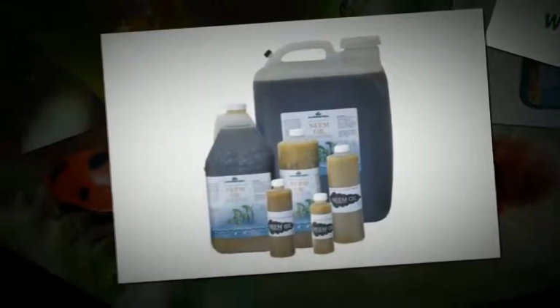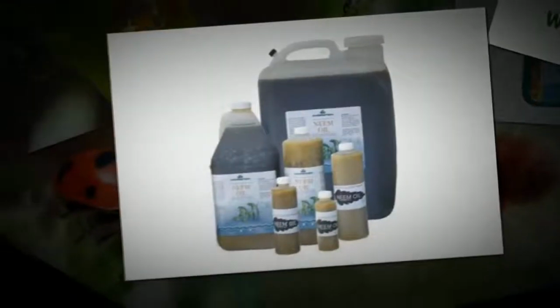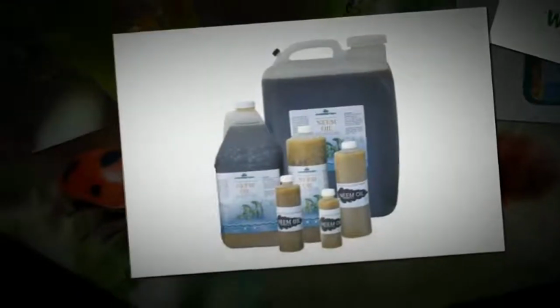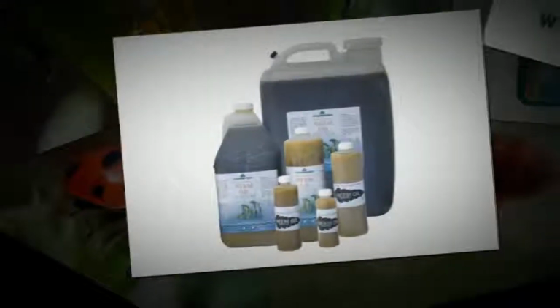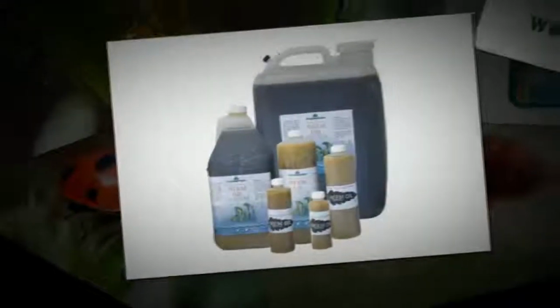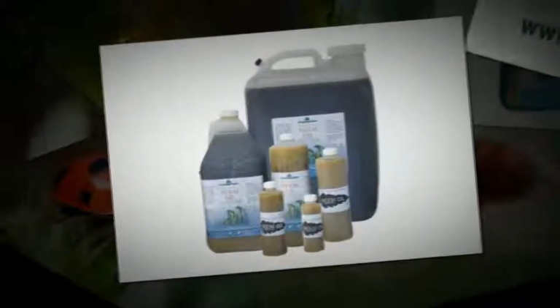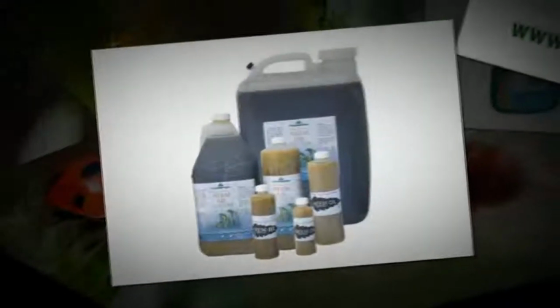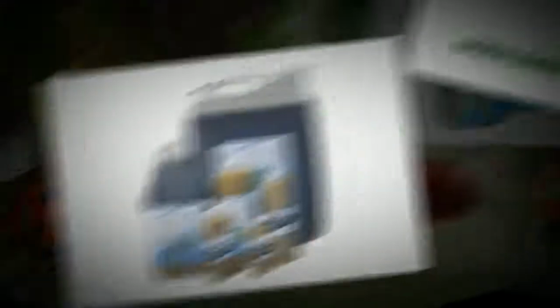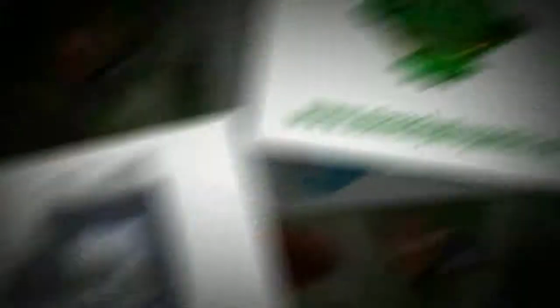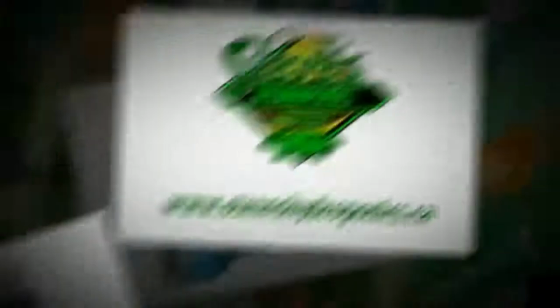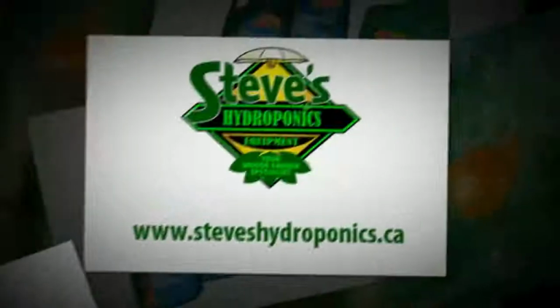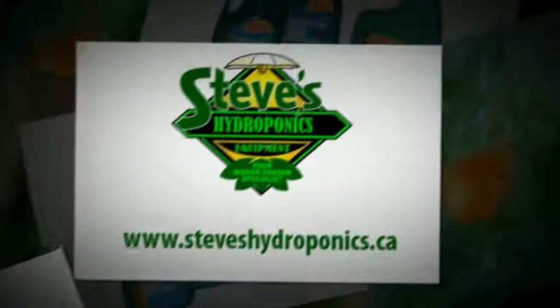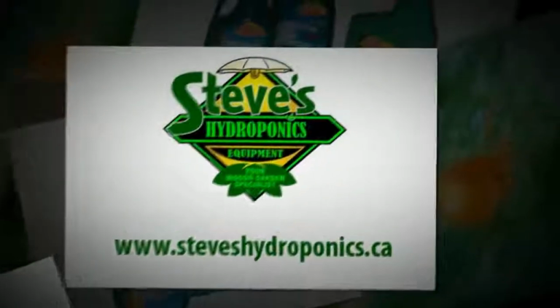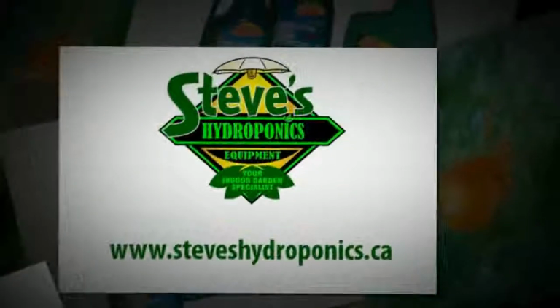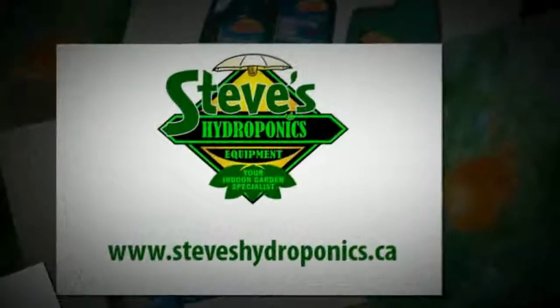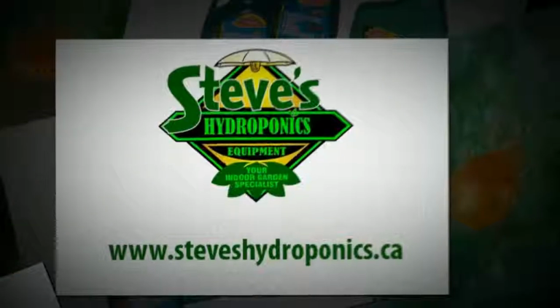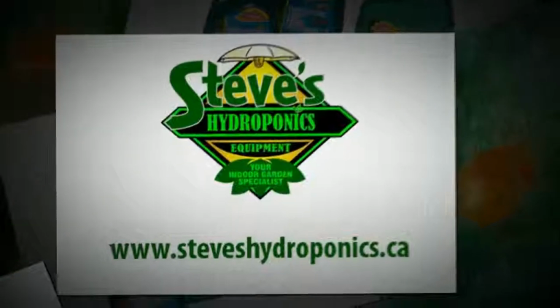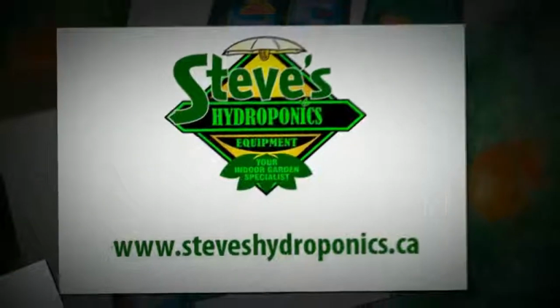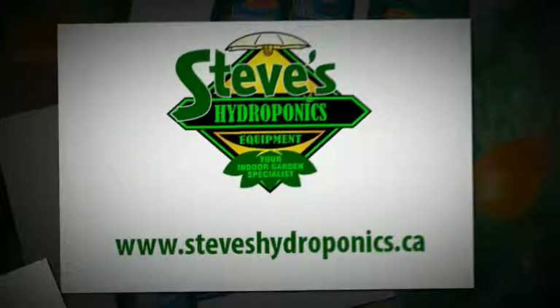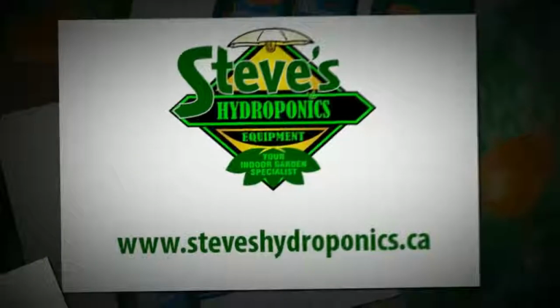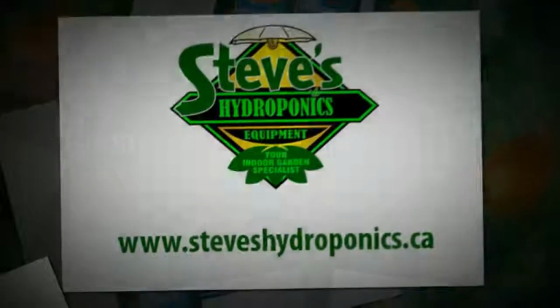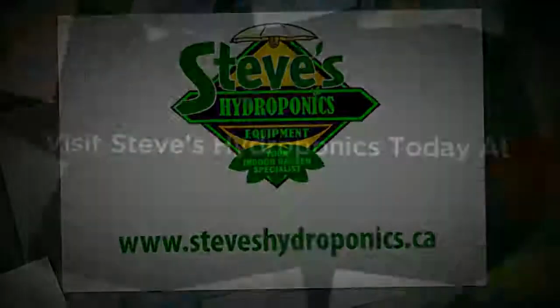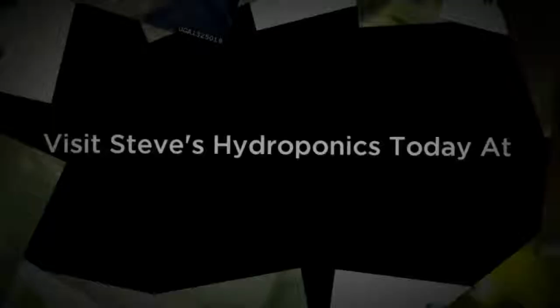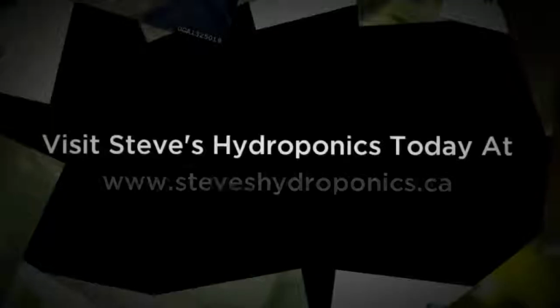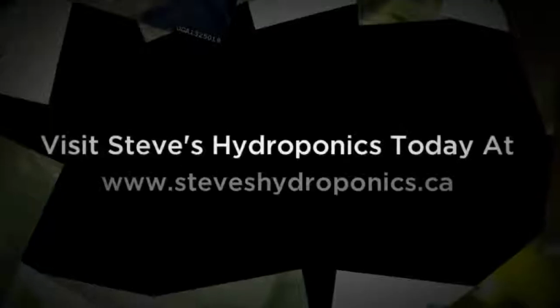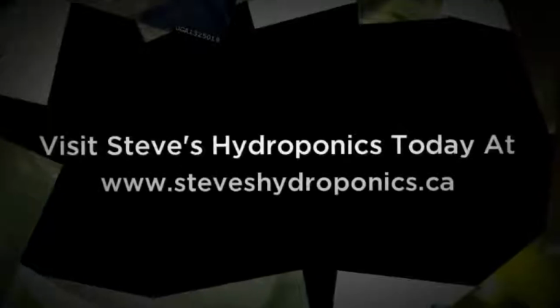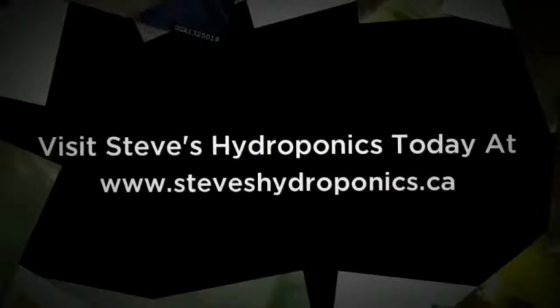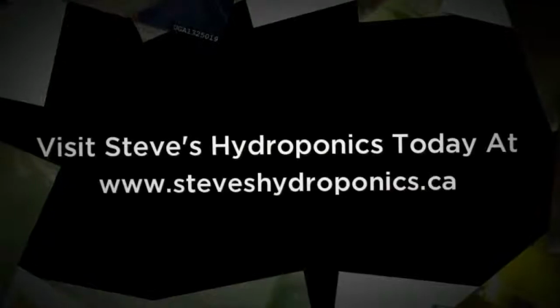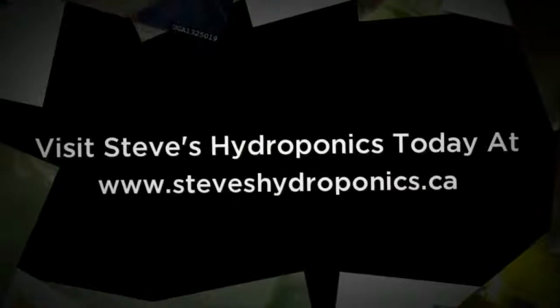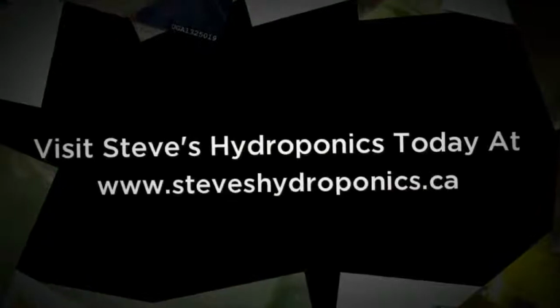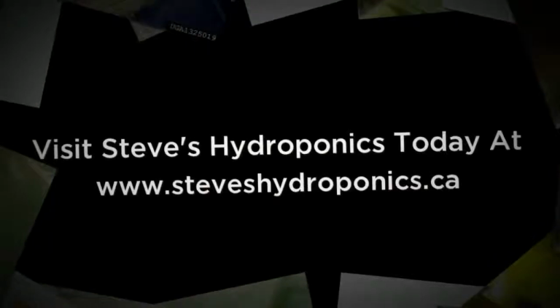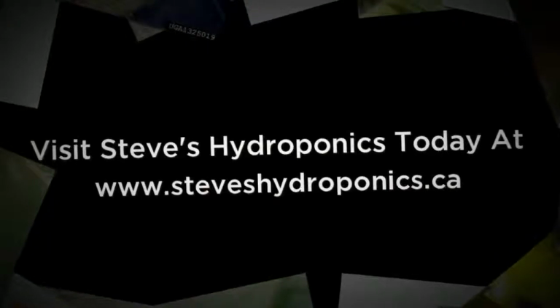Visit Steve's Hydroponics today at www.steveshydroponics.ca.